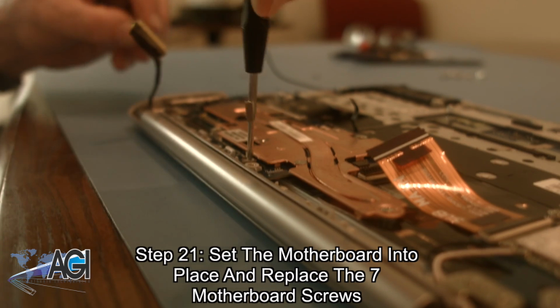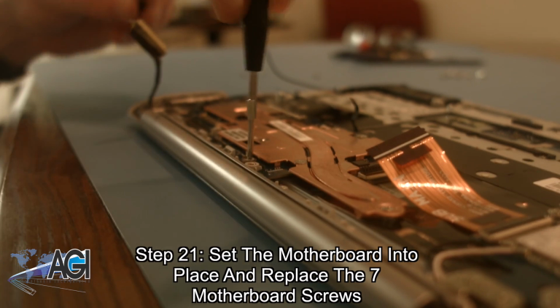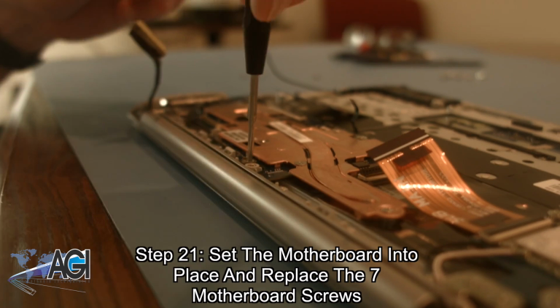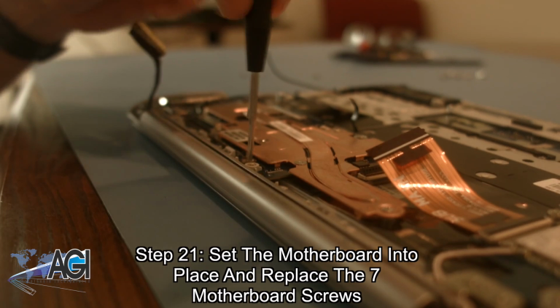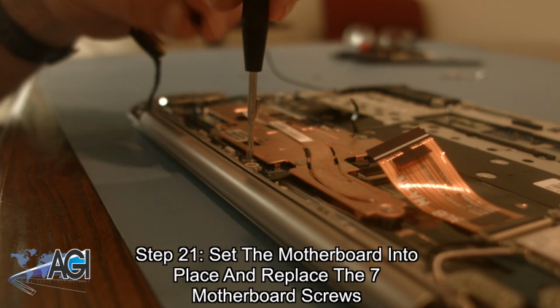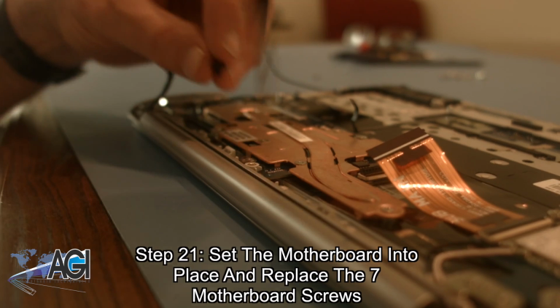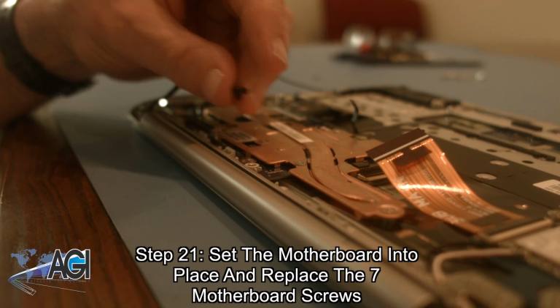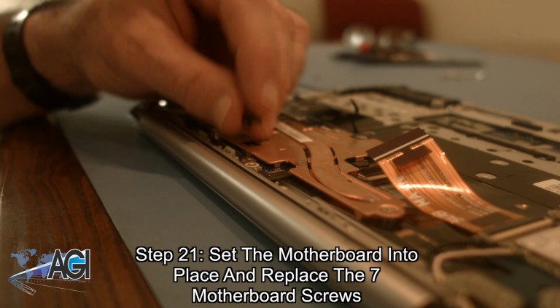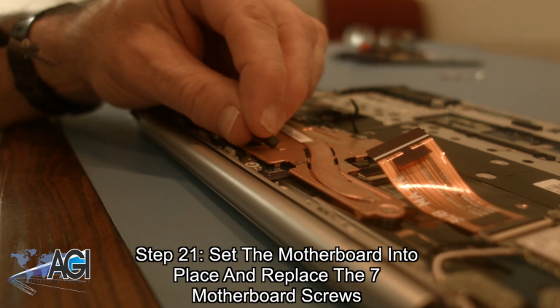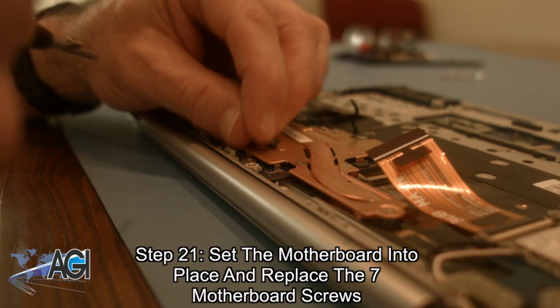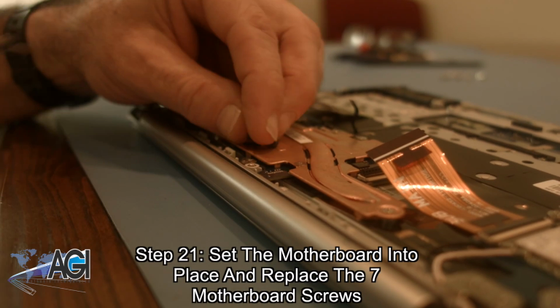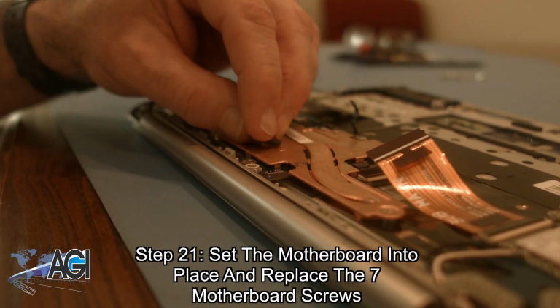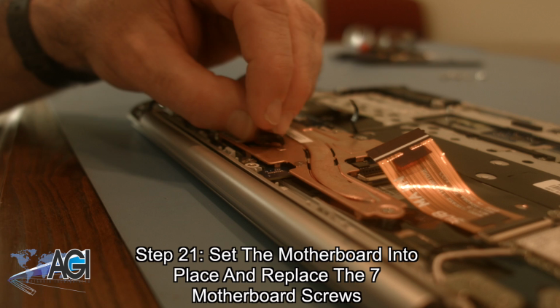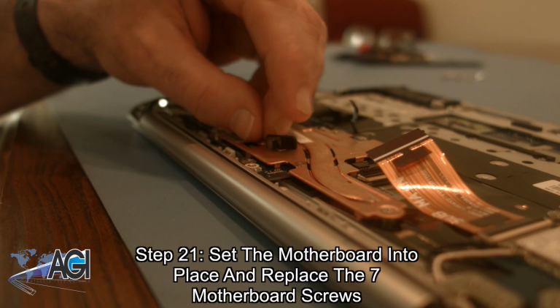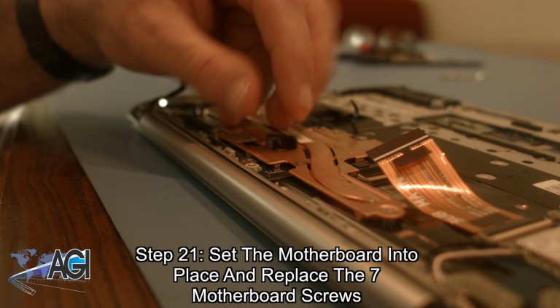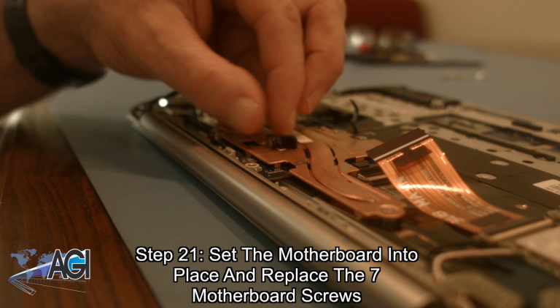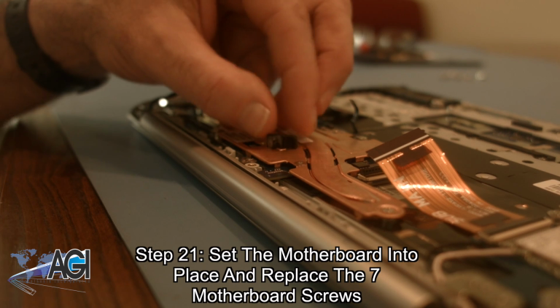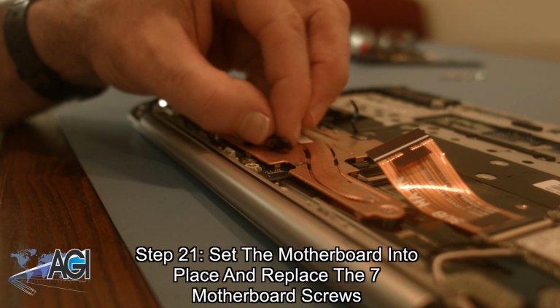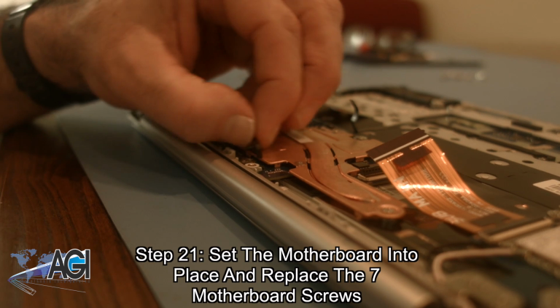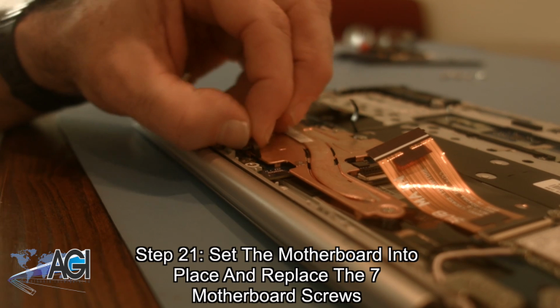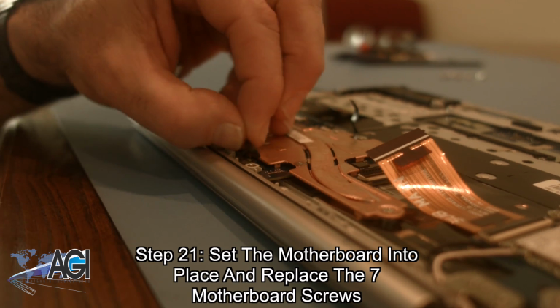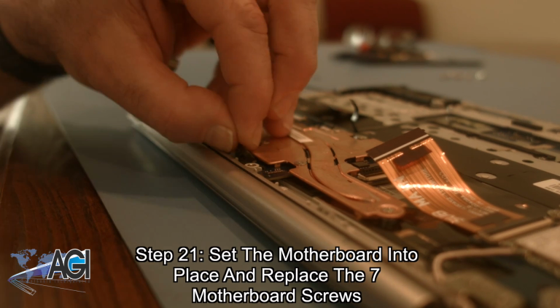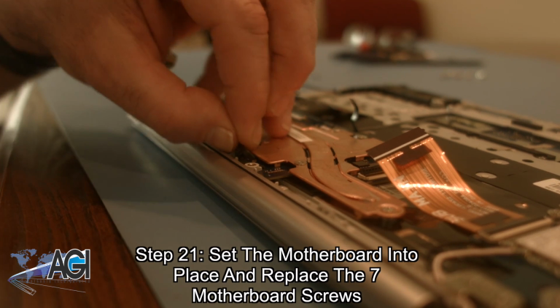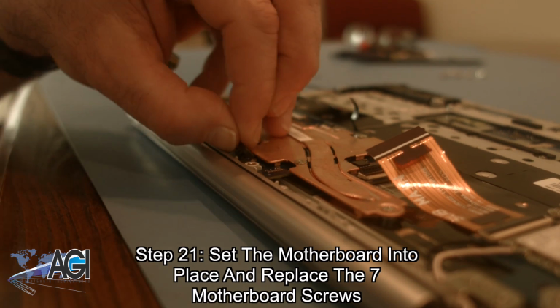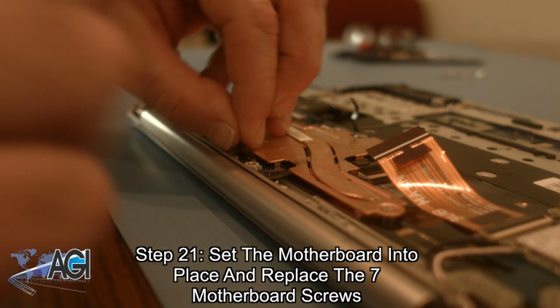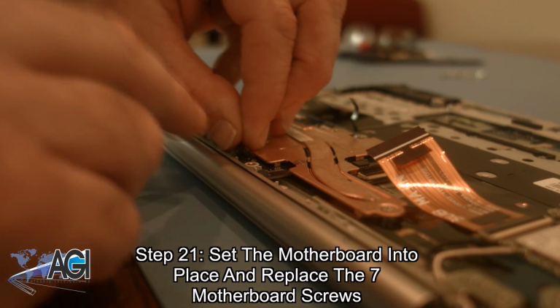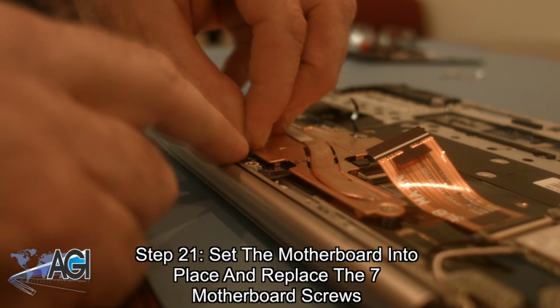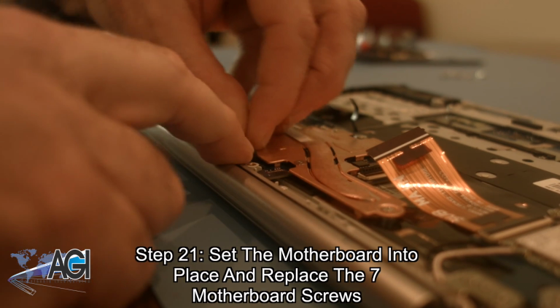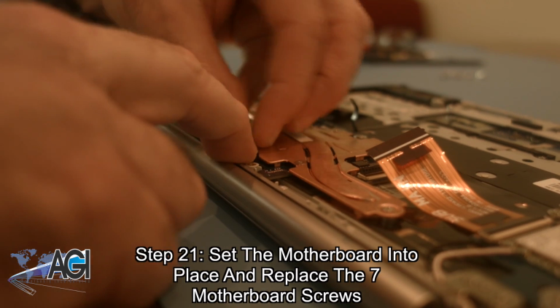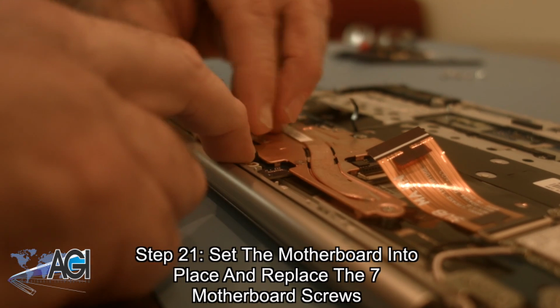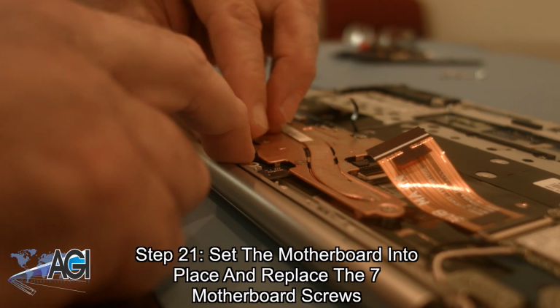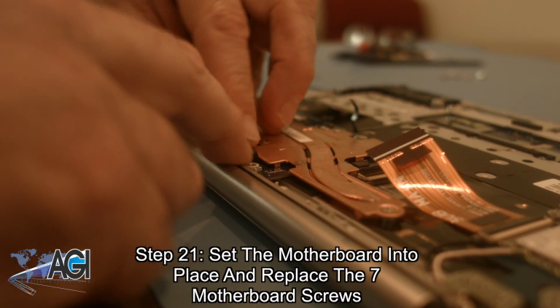Remember to replace the plastic screw cover after replacing the motherboard screw in the bottom center.